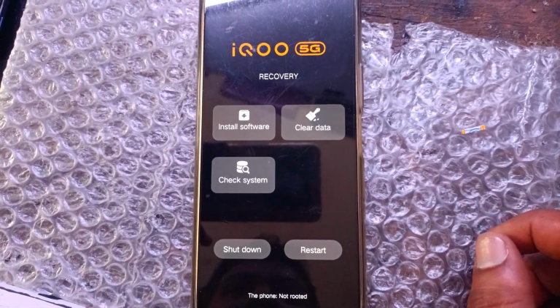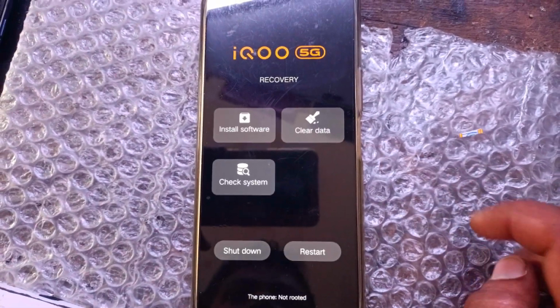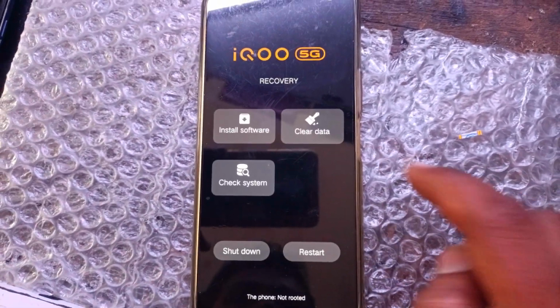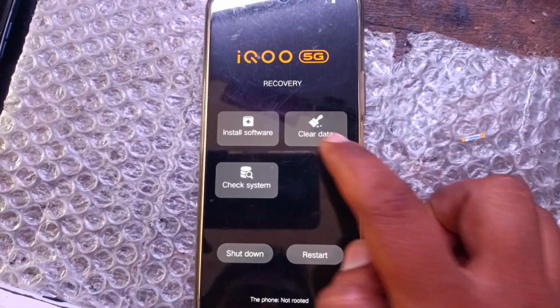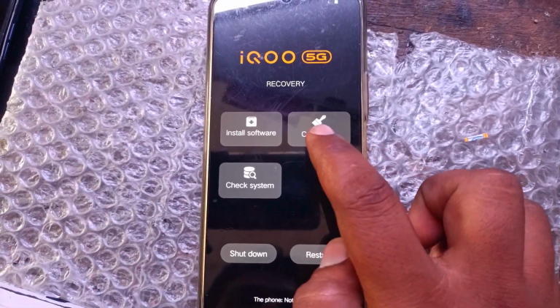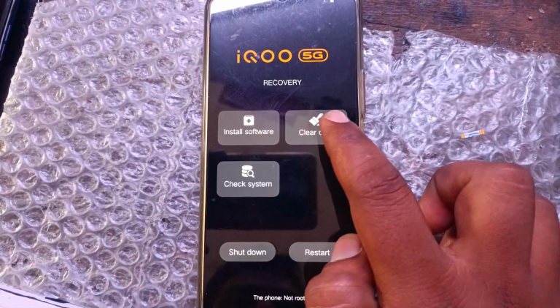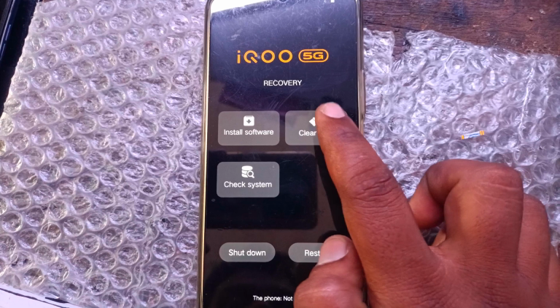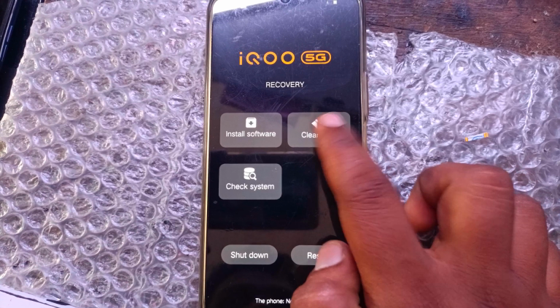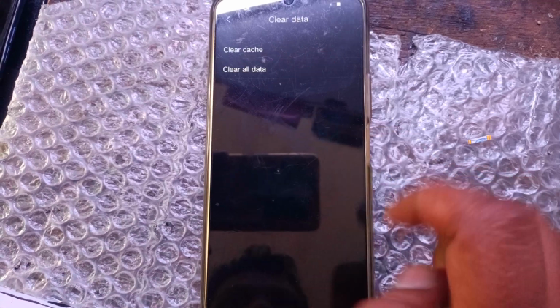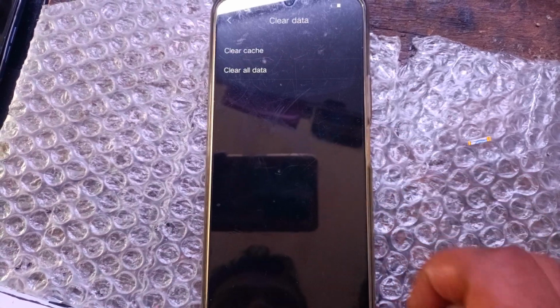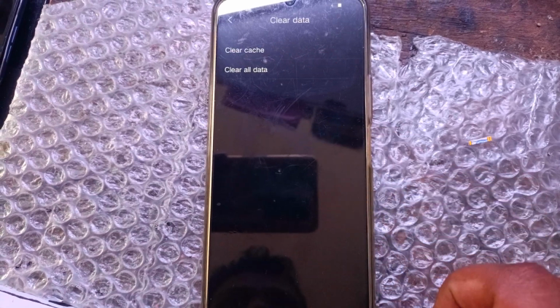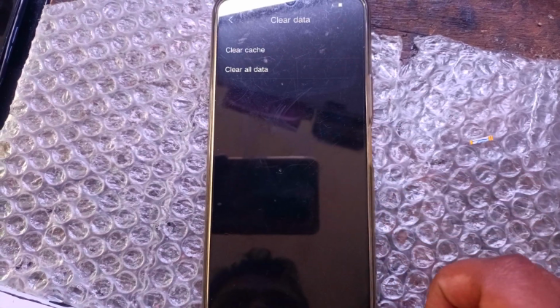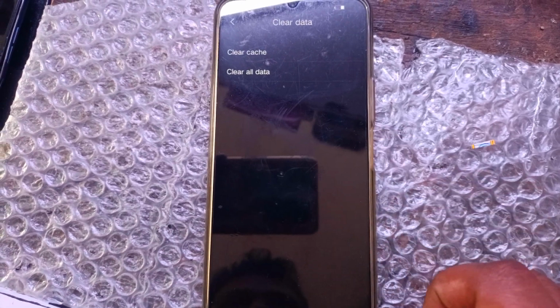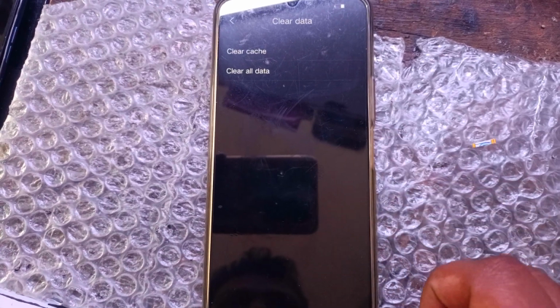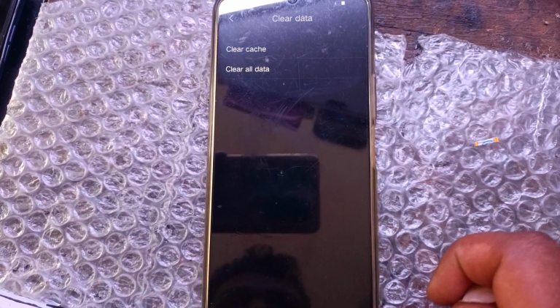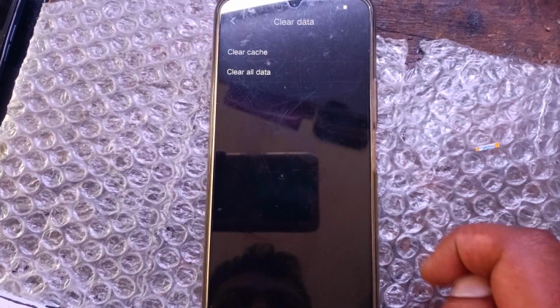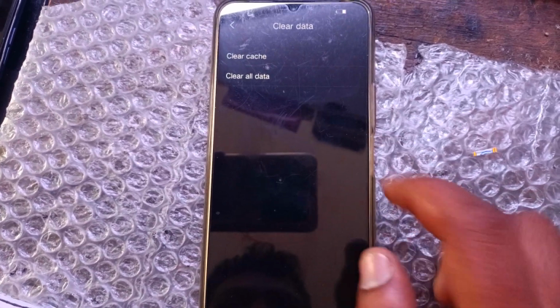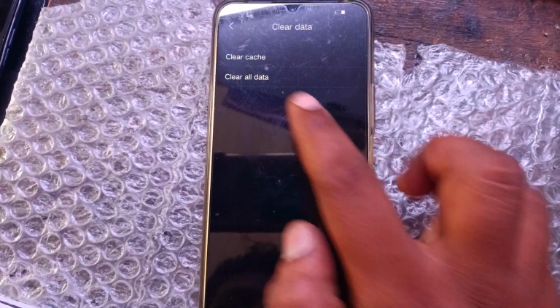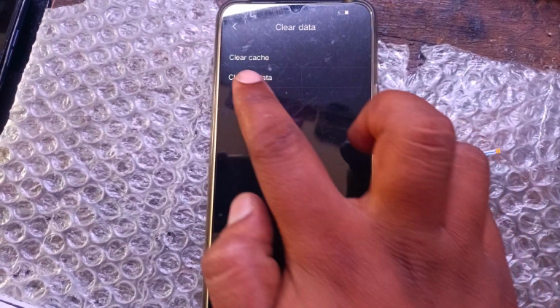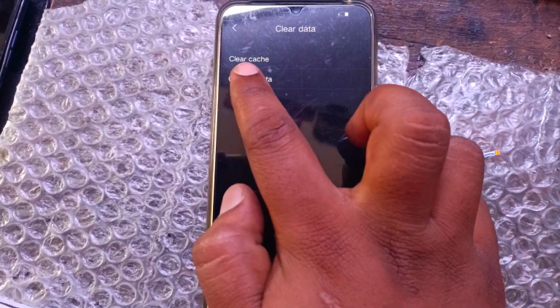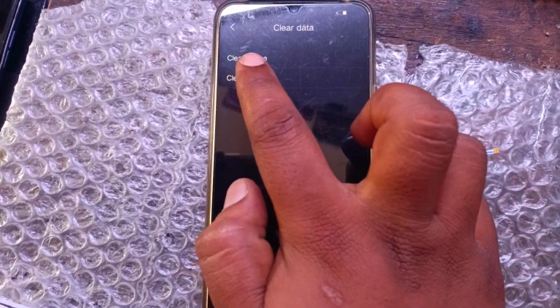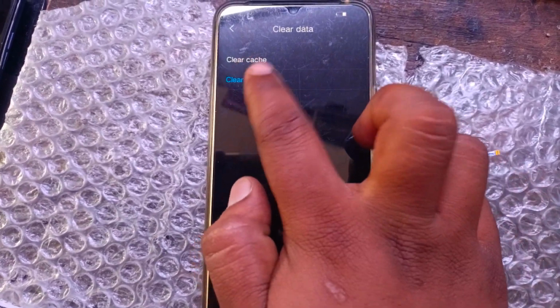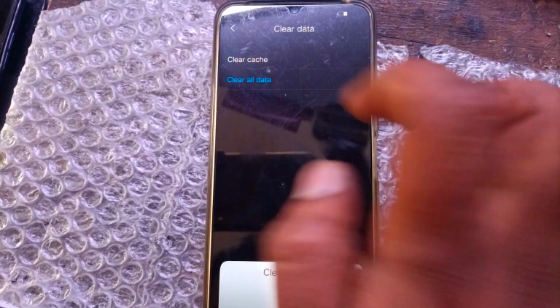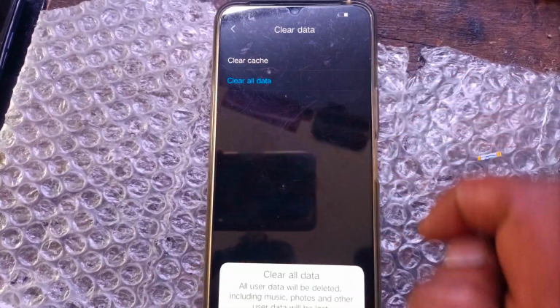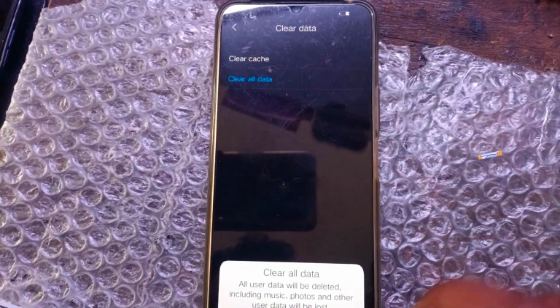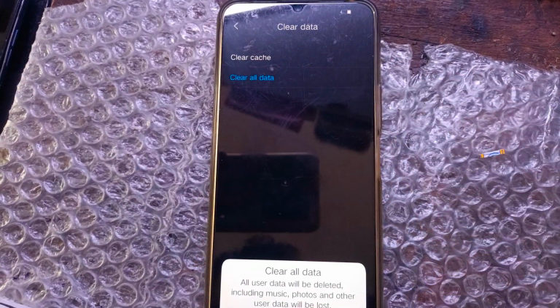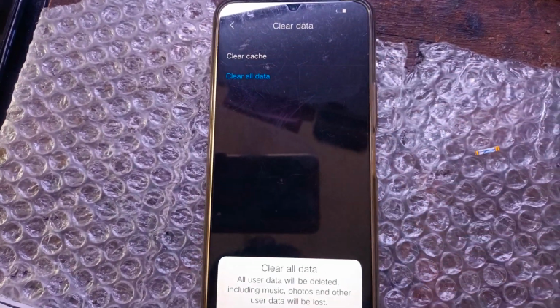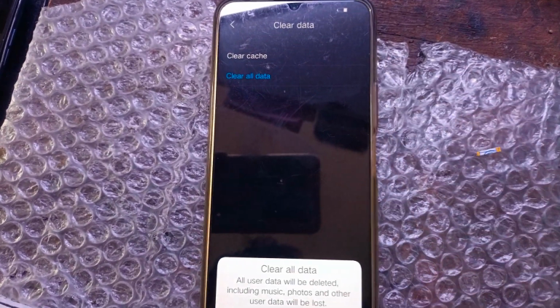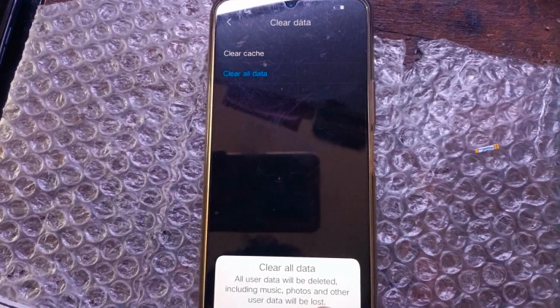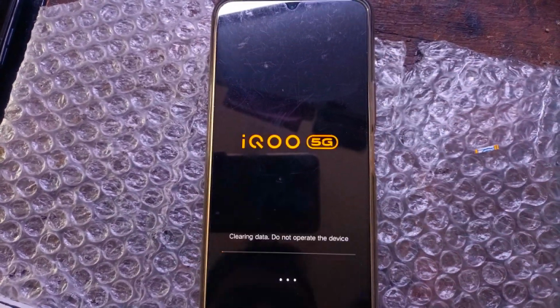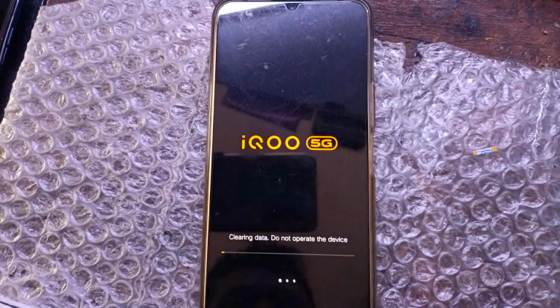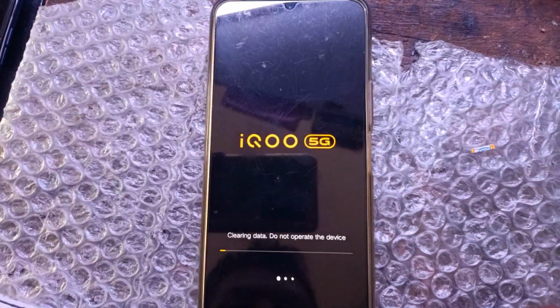Choose the clear data button, and continue to choose clear all data. Wait until the wiping data is finished.